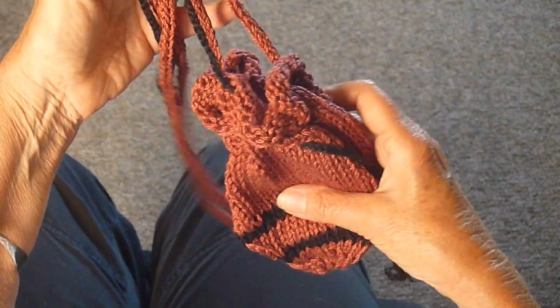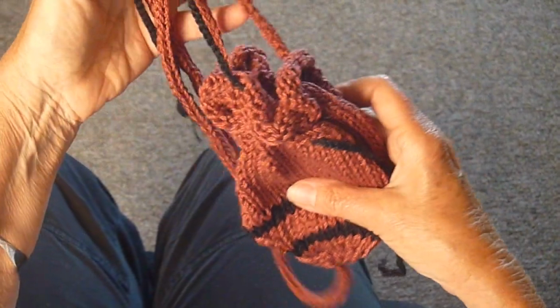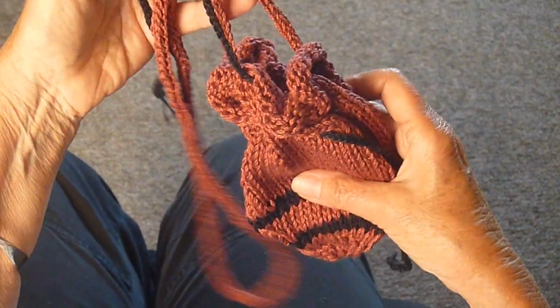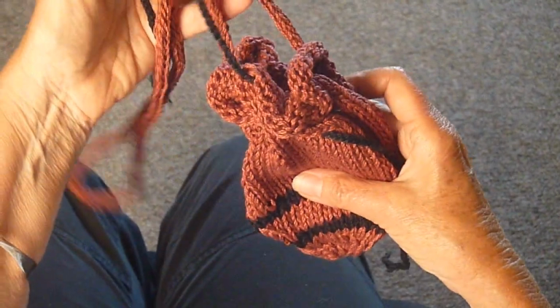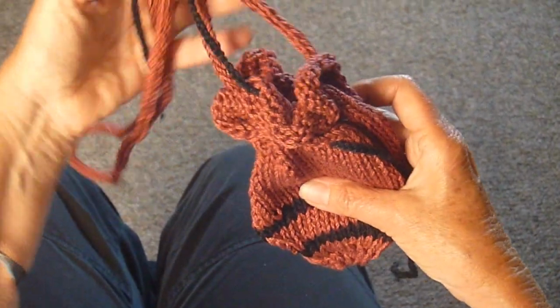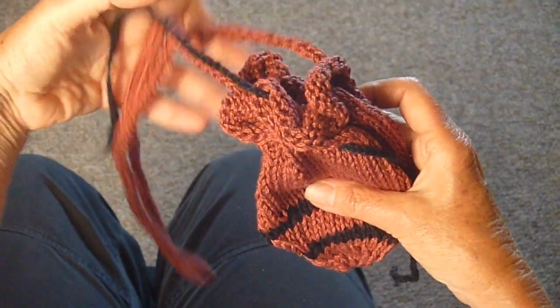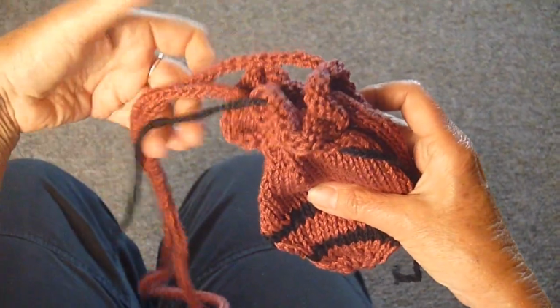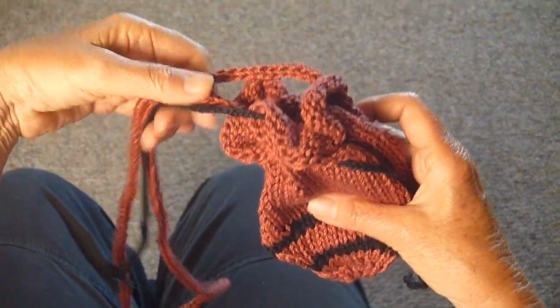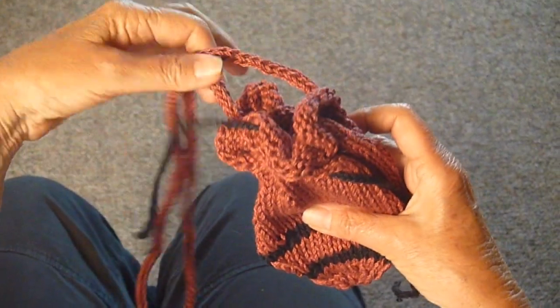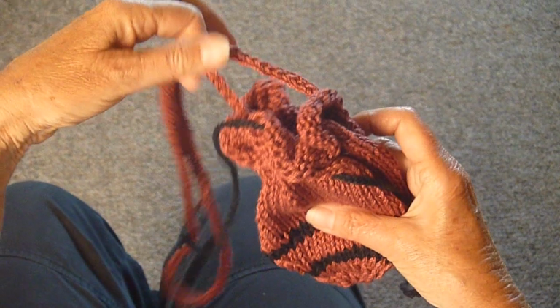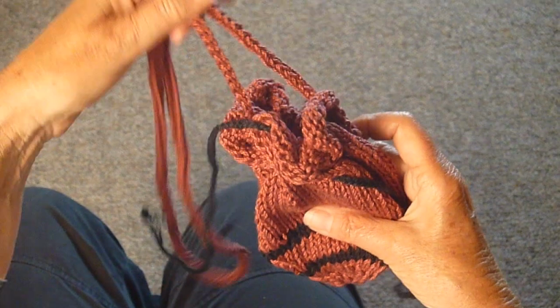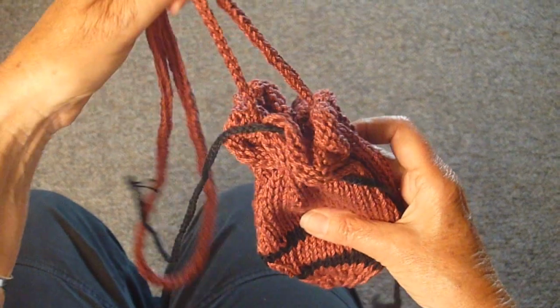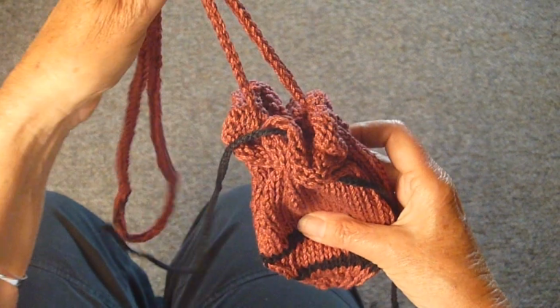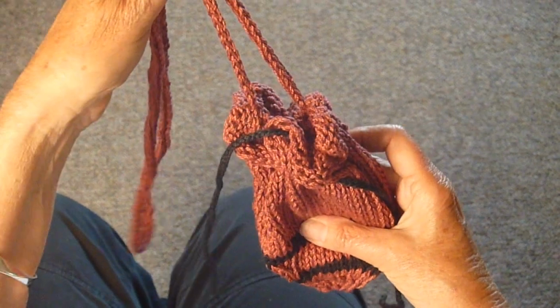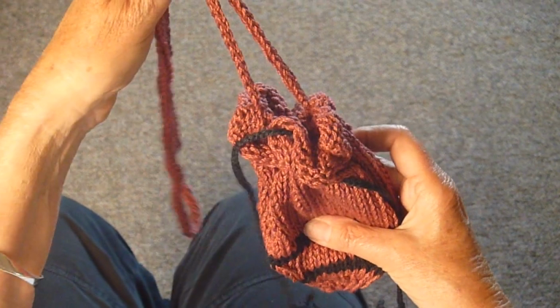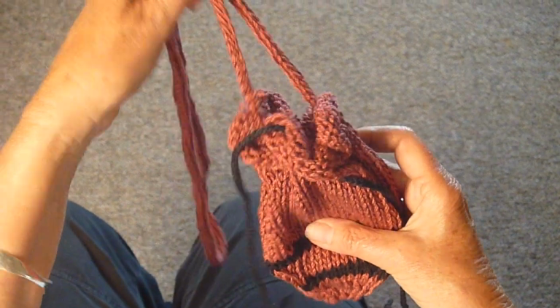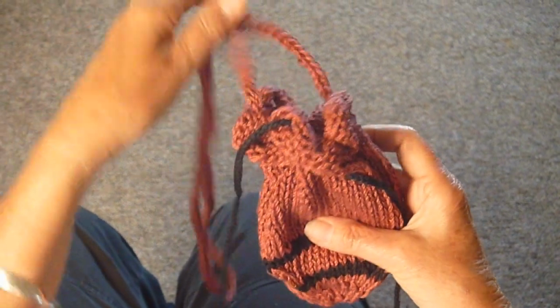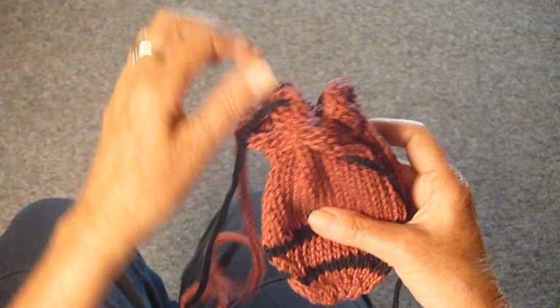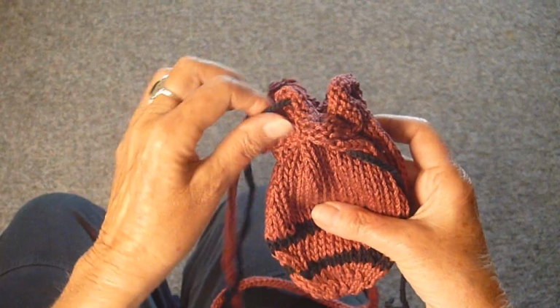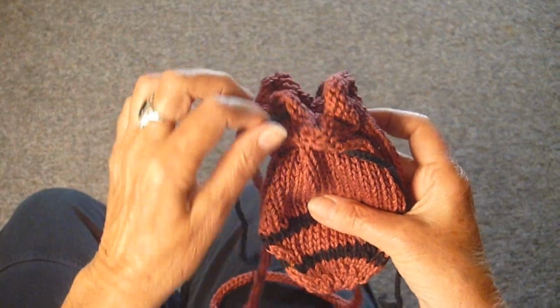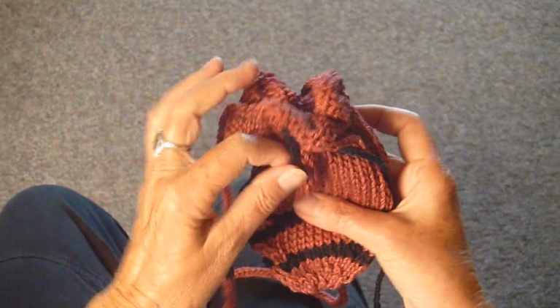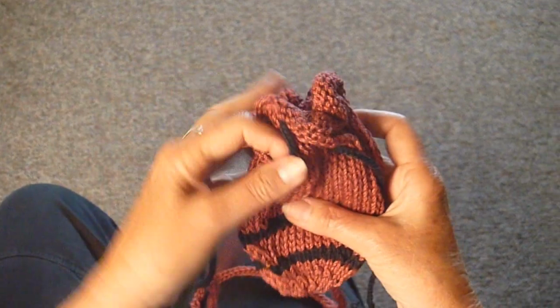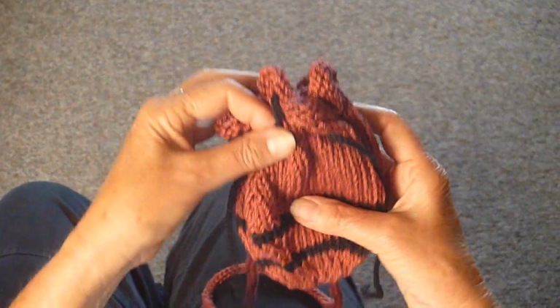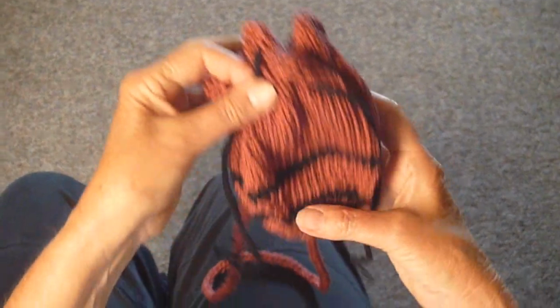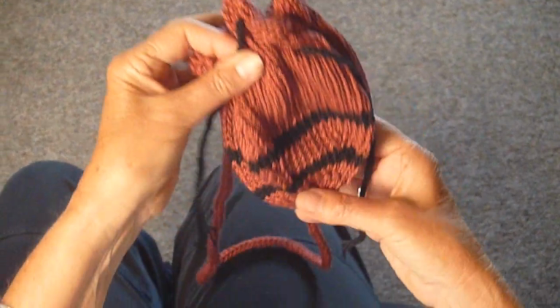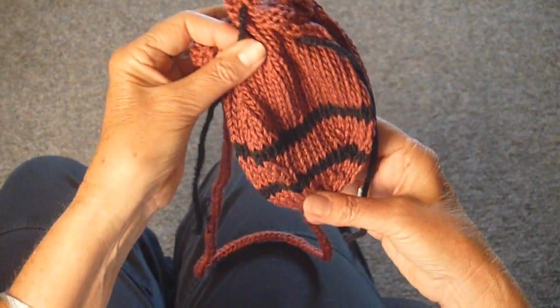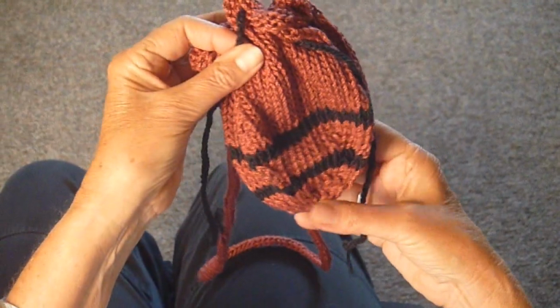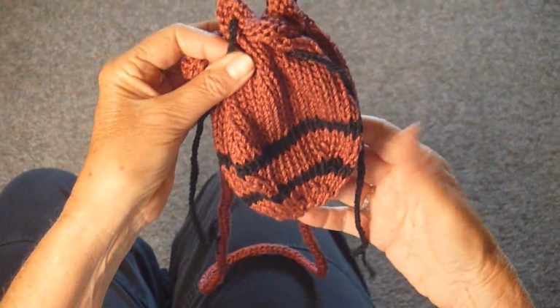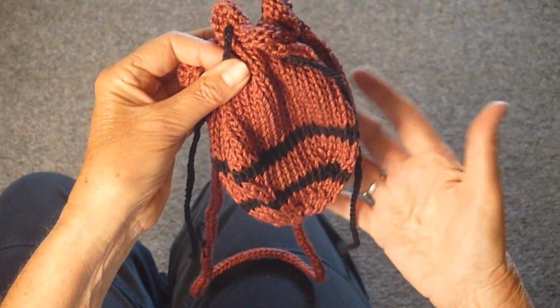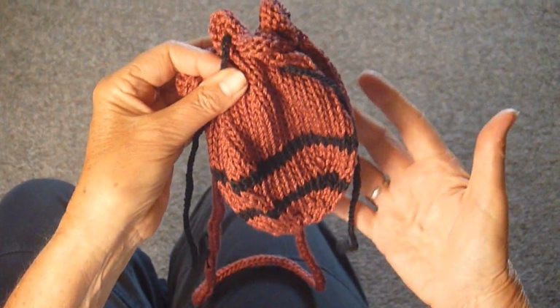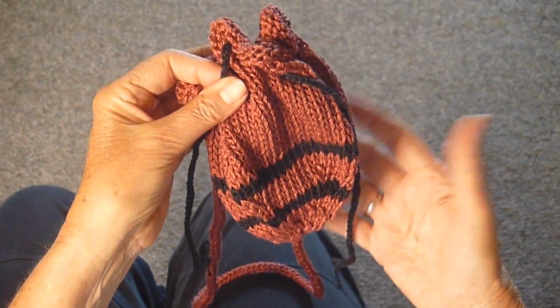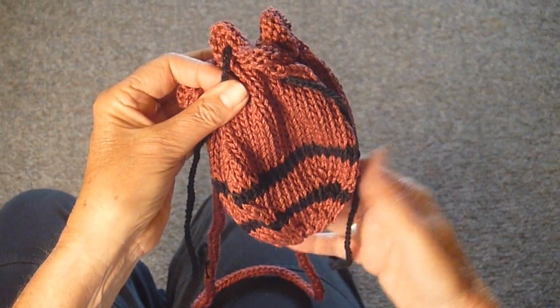I've already attached the I-cord handle, and that's it.